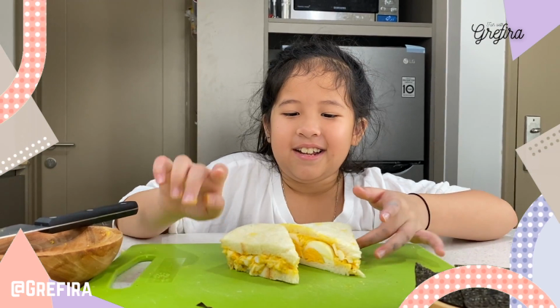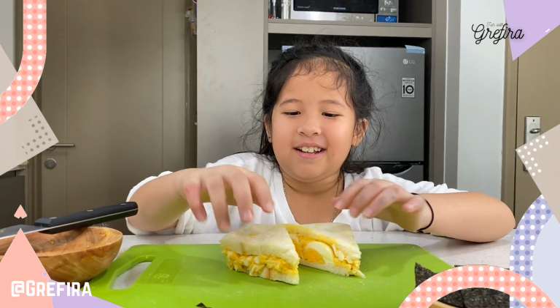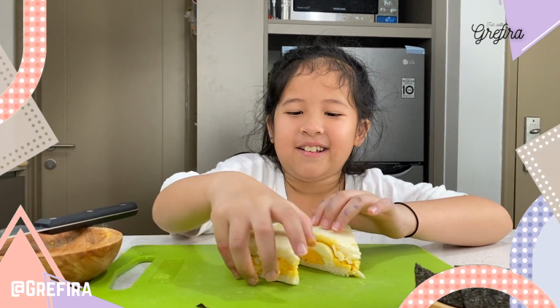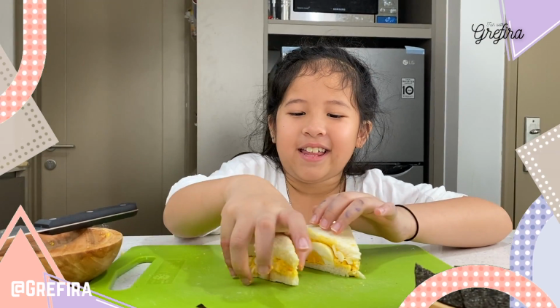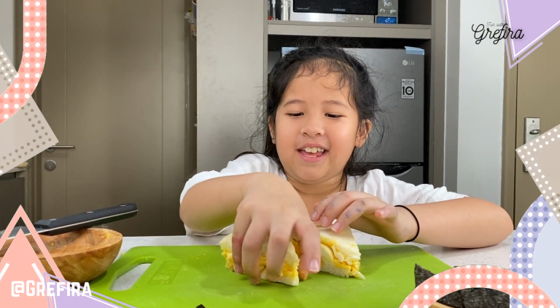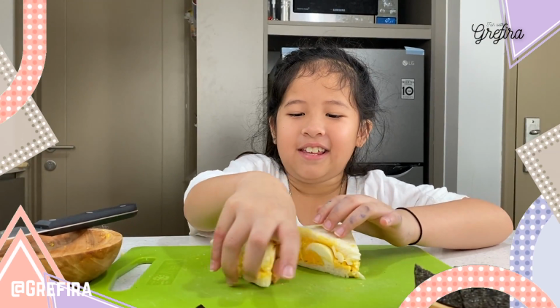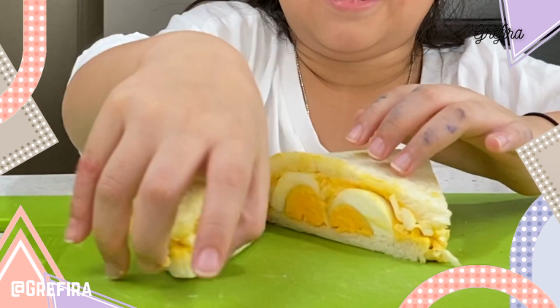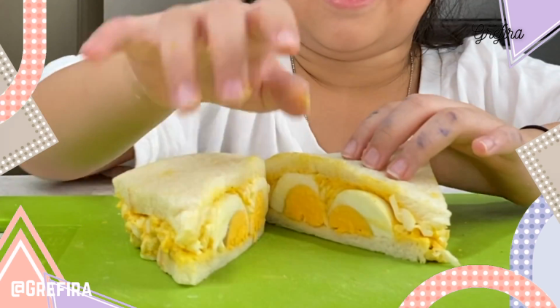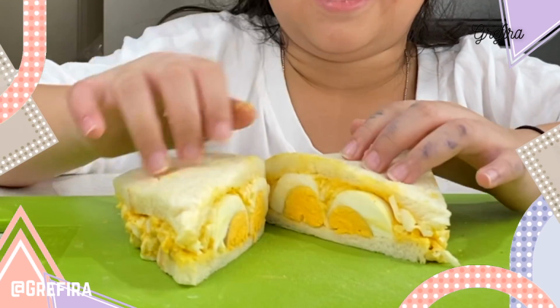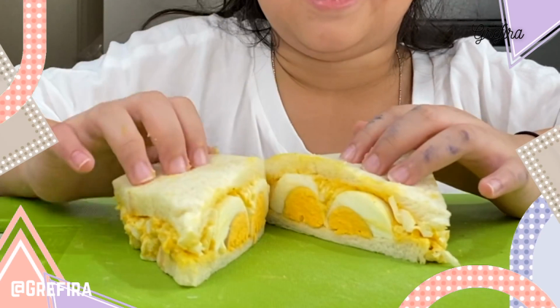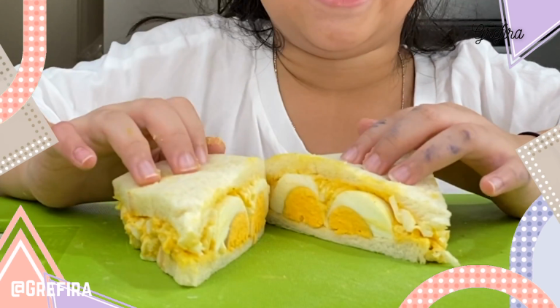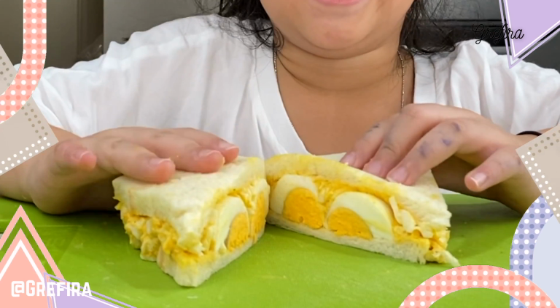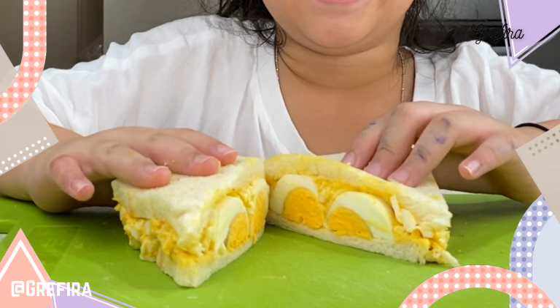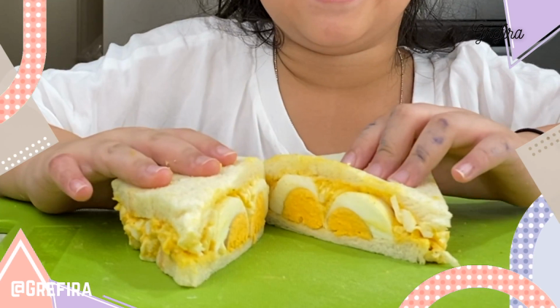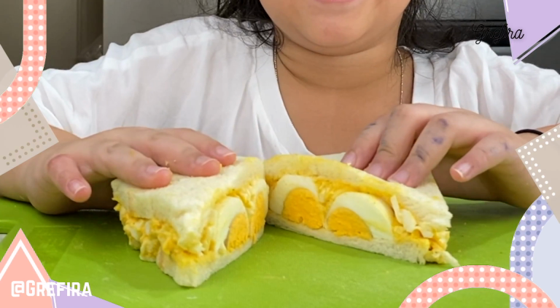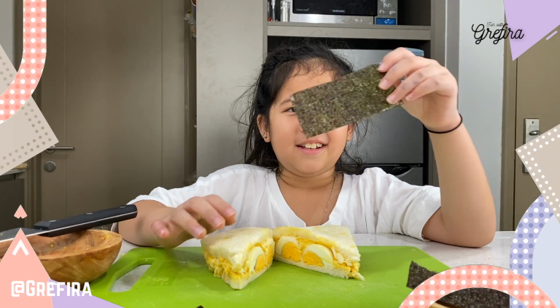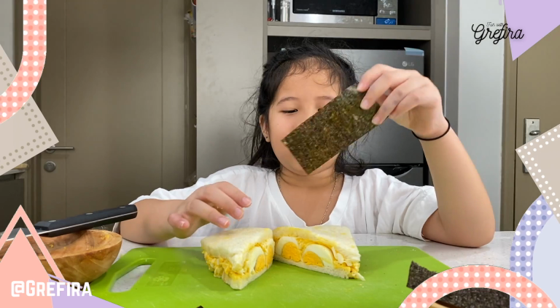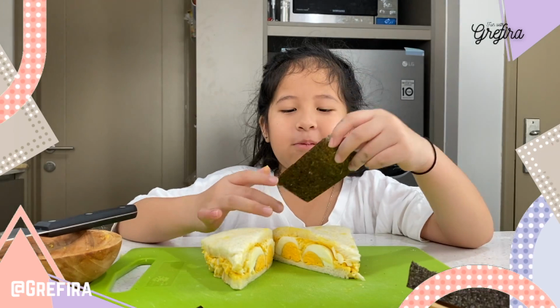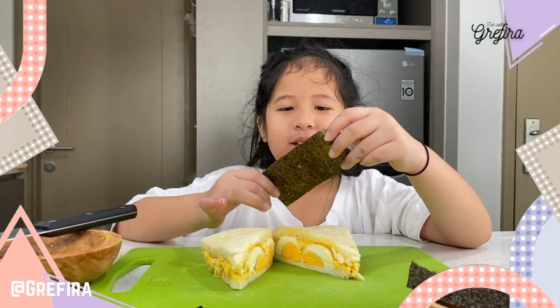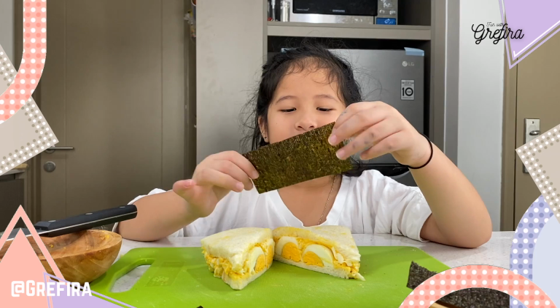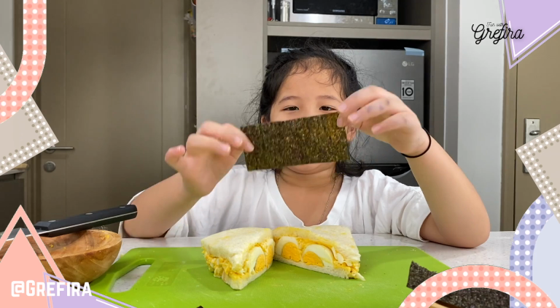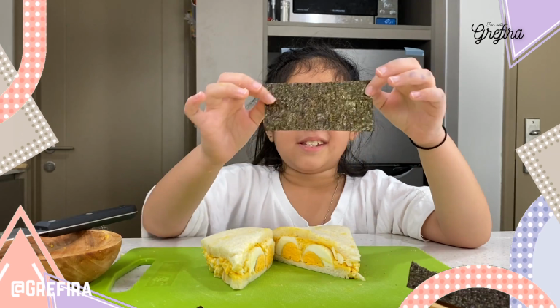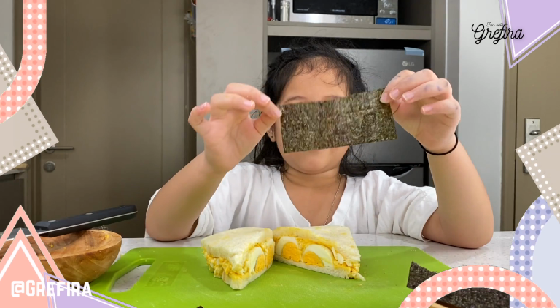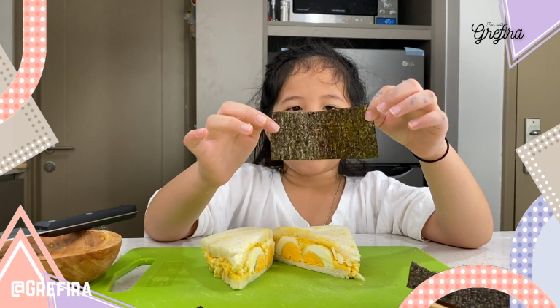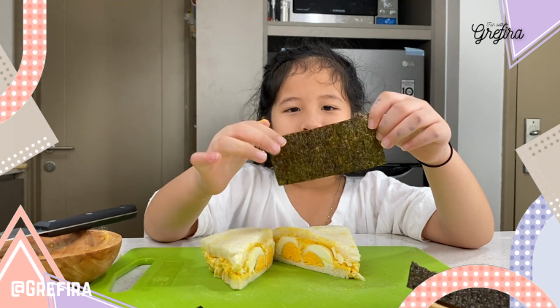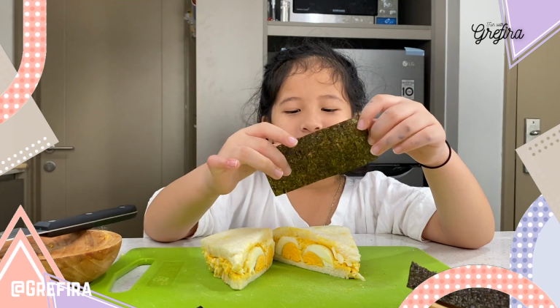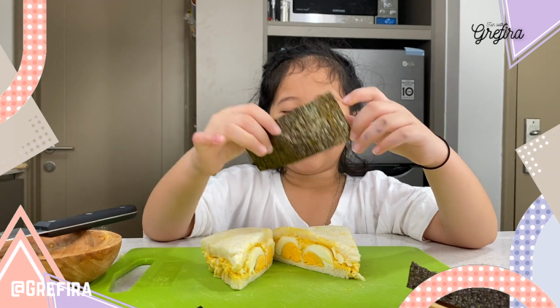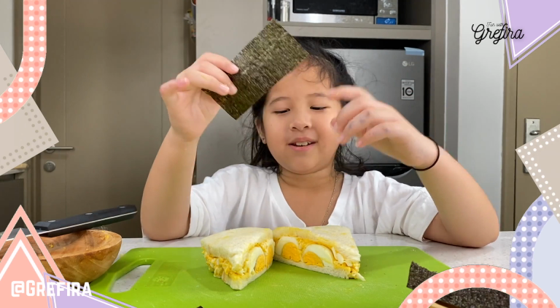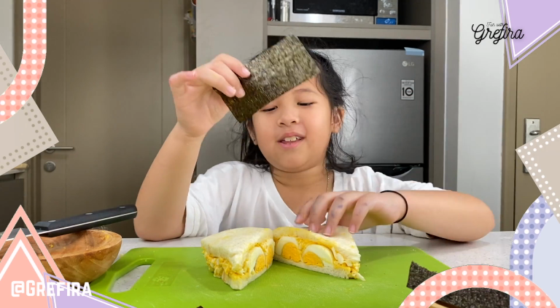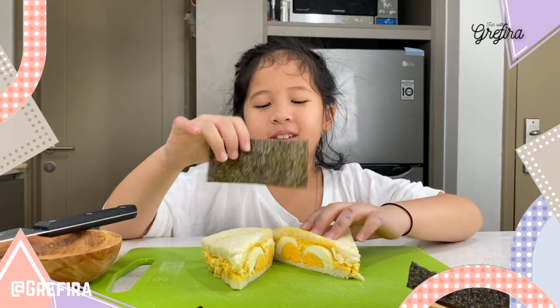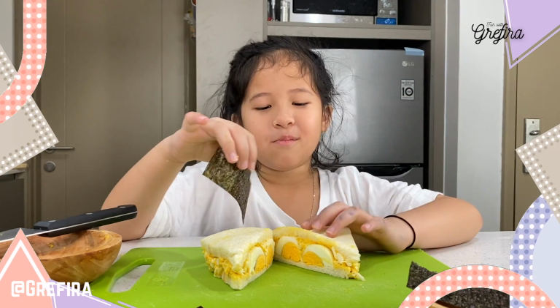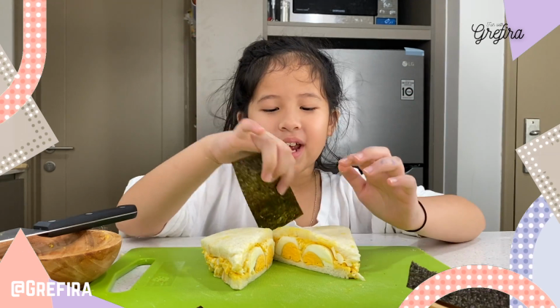Look at this! Now let's wrap the seaweed on the bread.